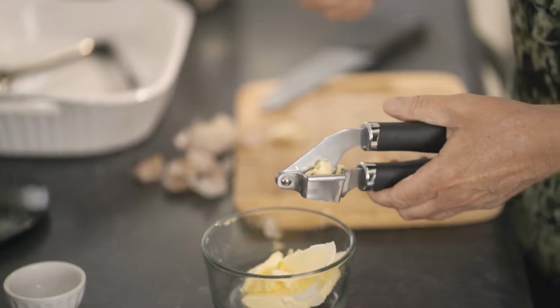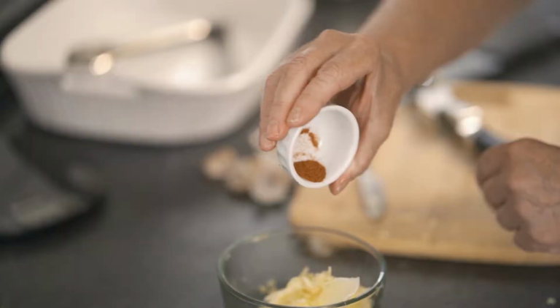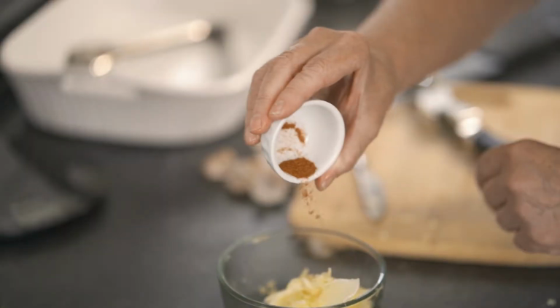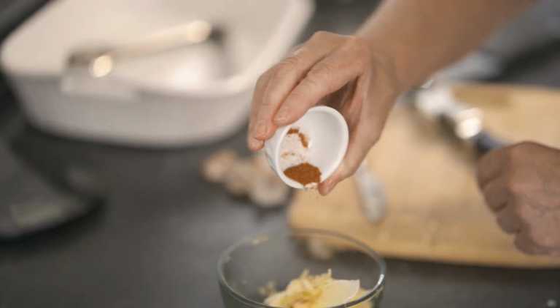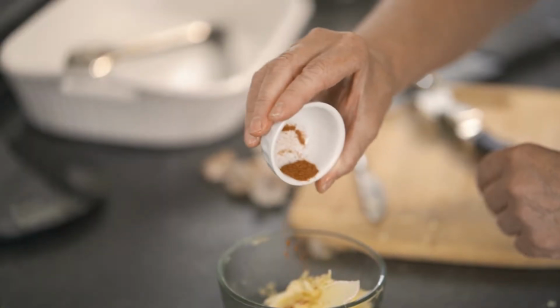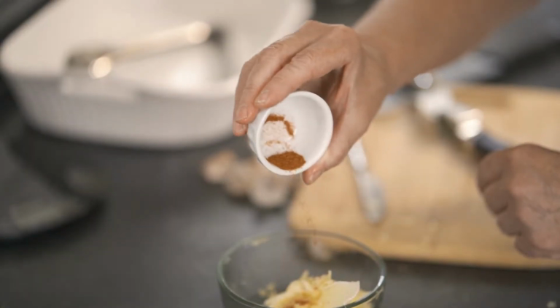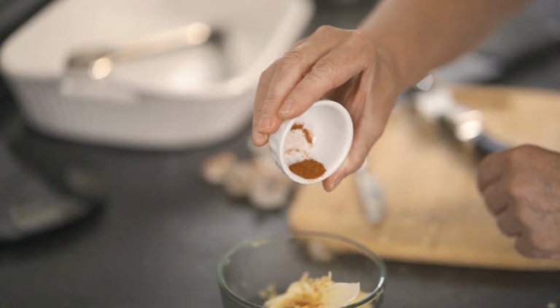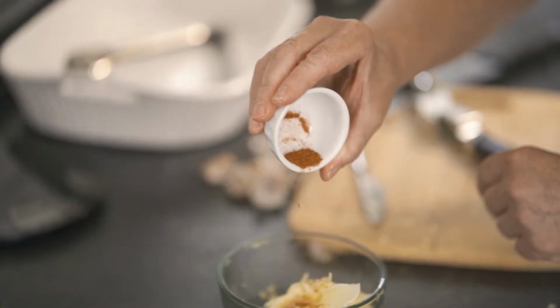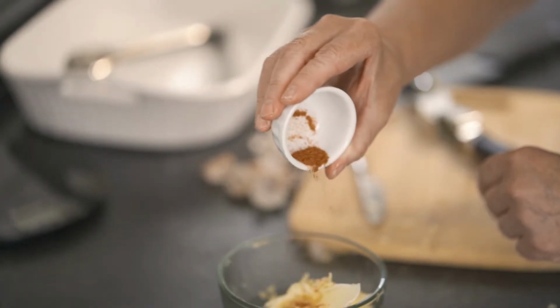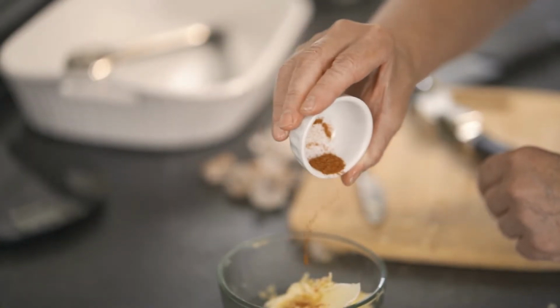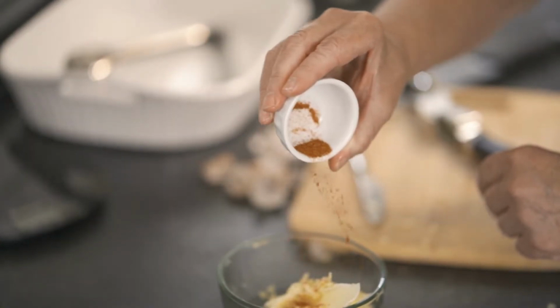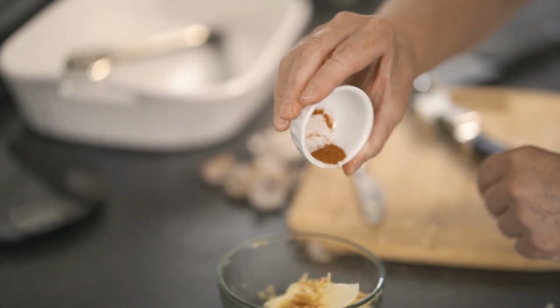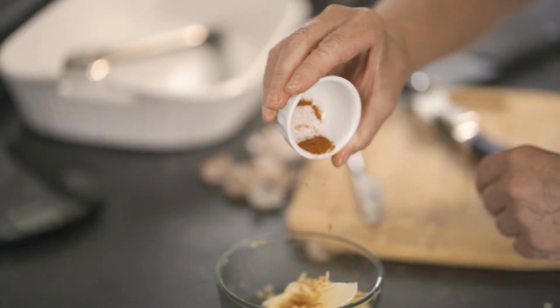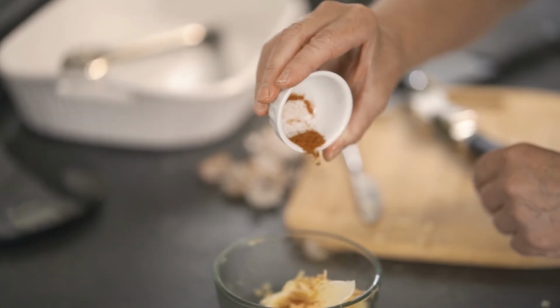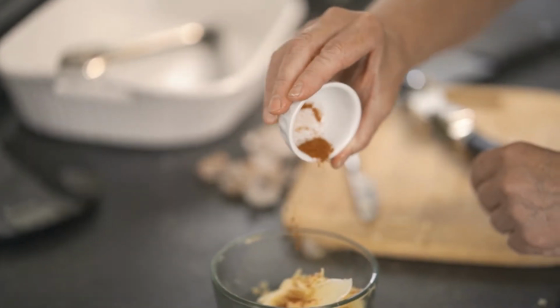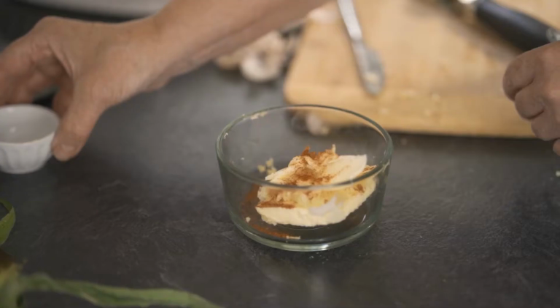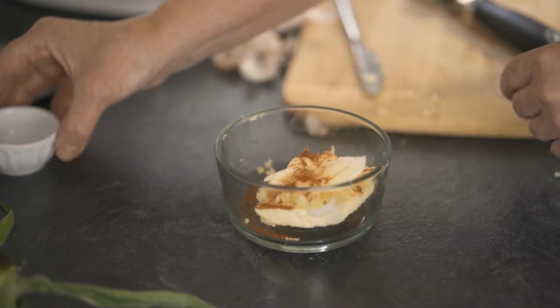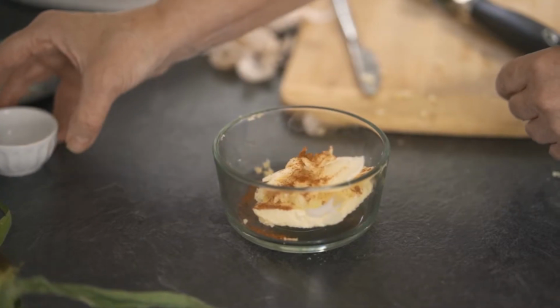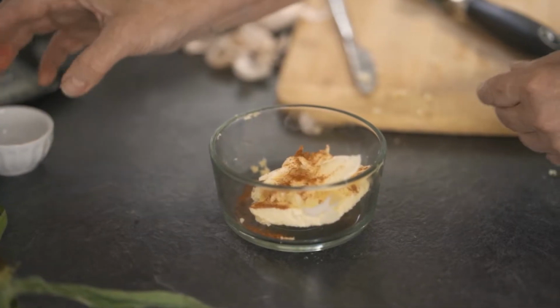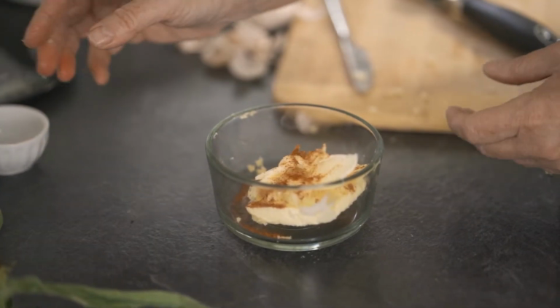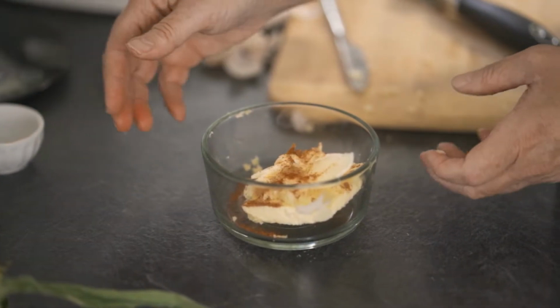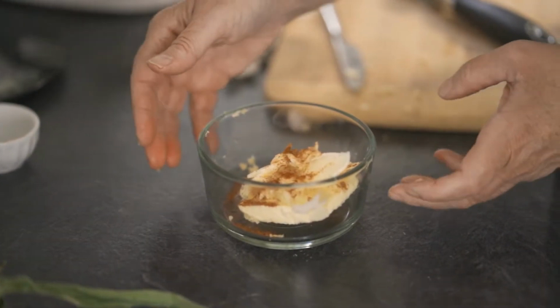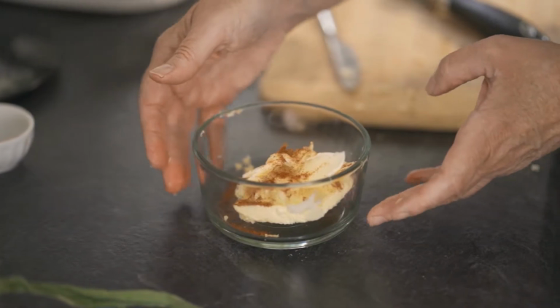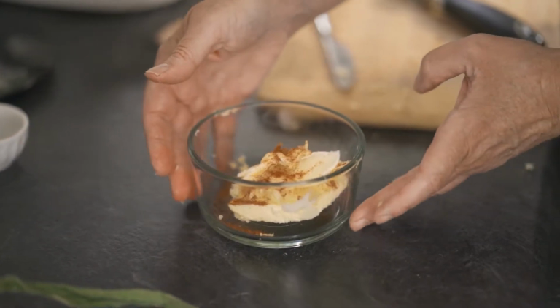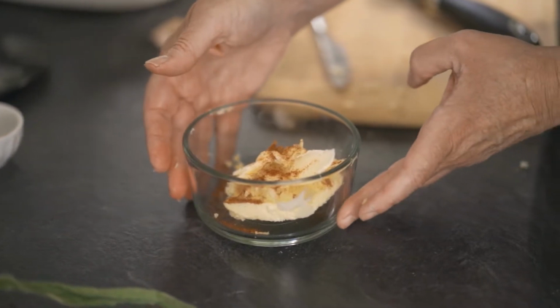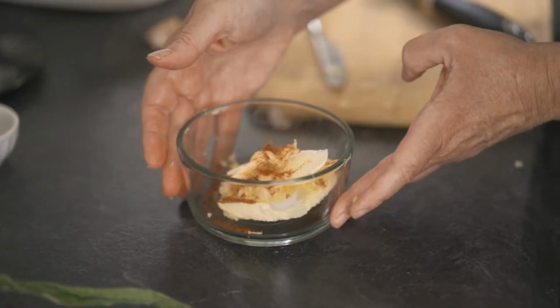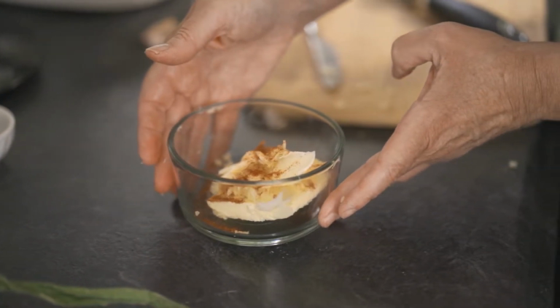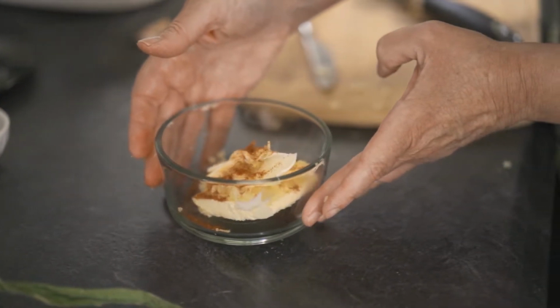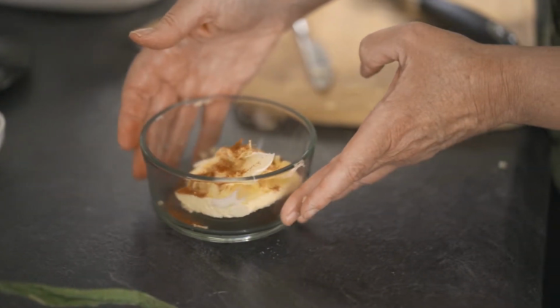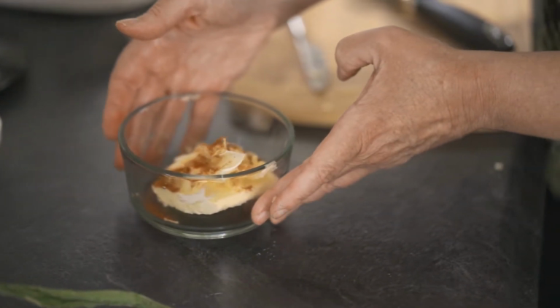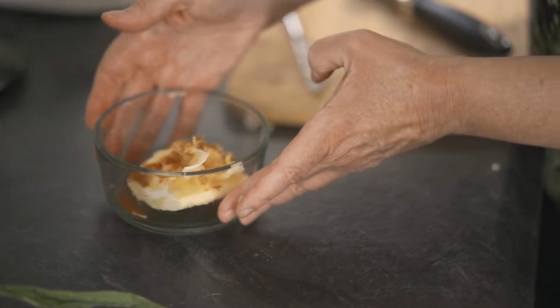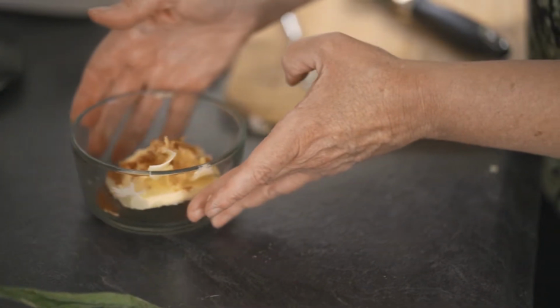One quarter teaspoon of cayenne pepper is added next. I'll set this mixture of ingredients aside until later.